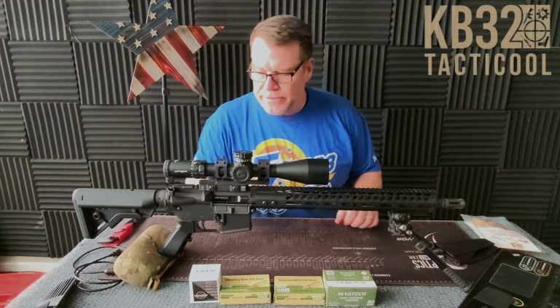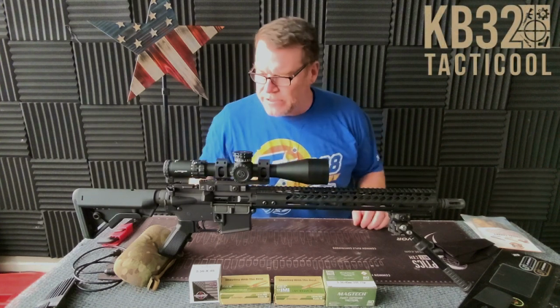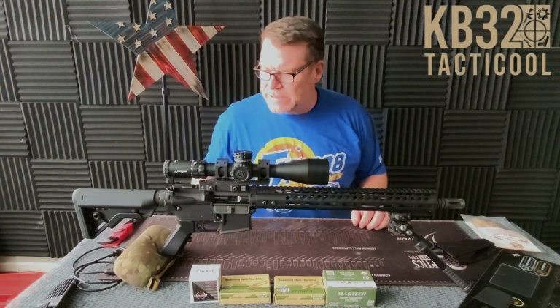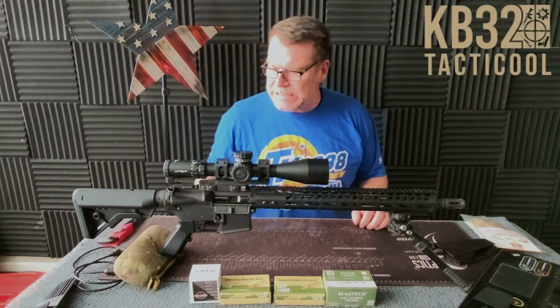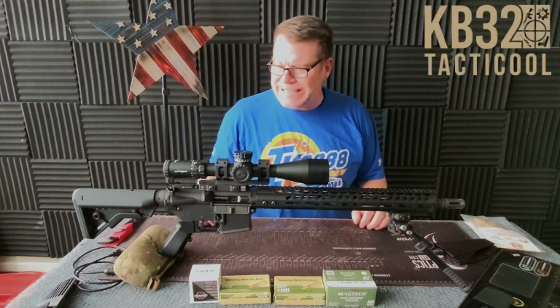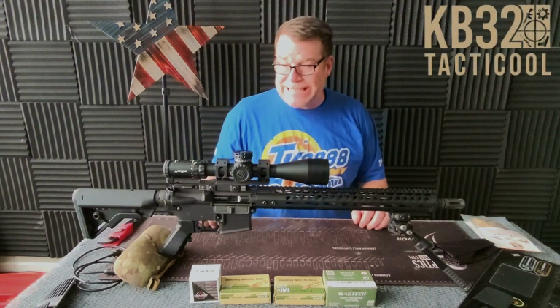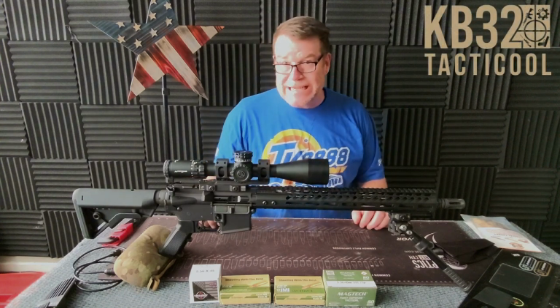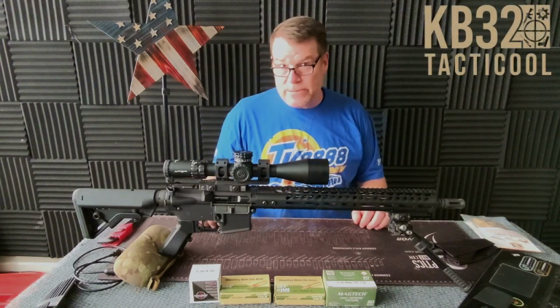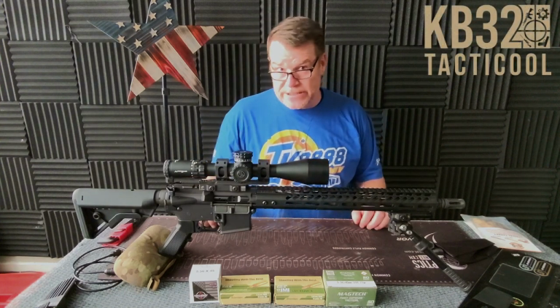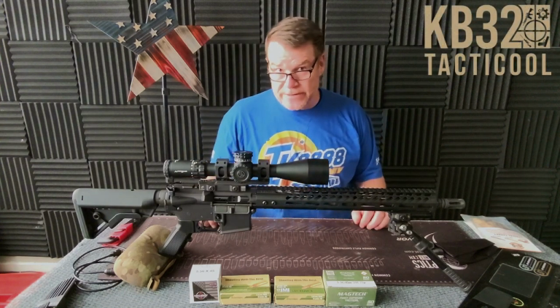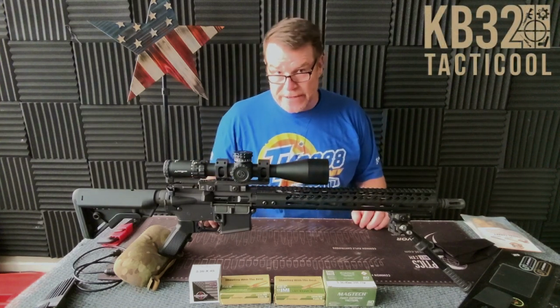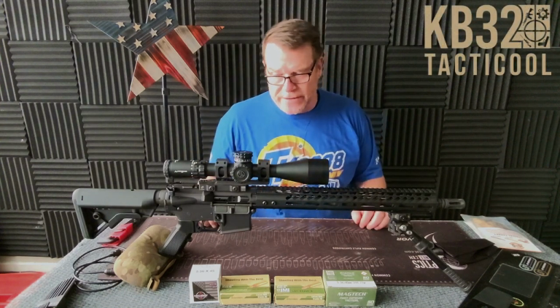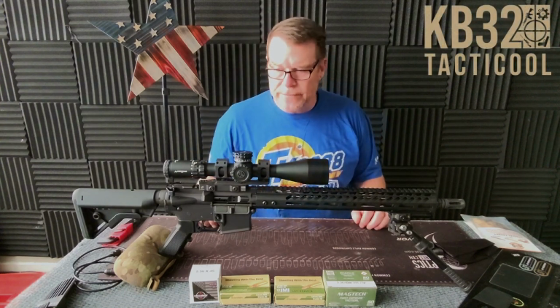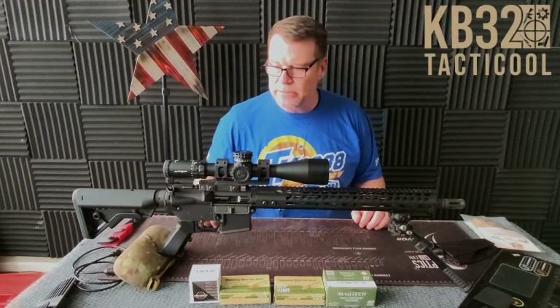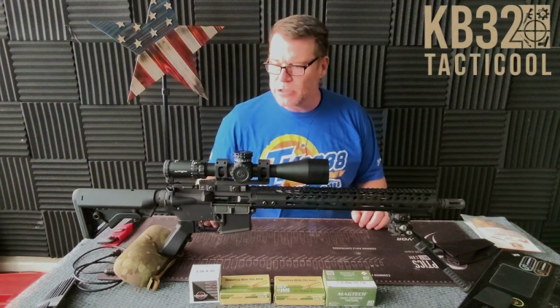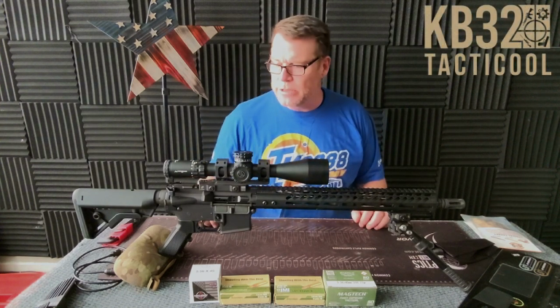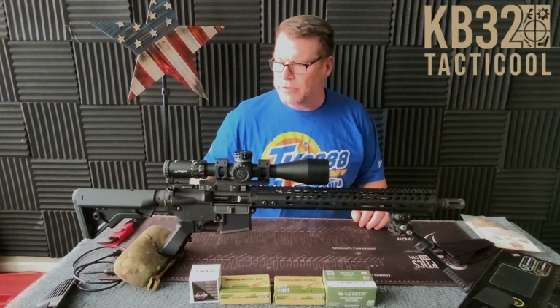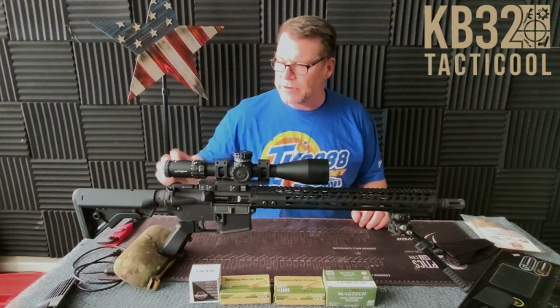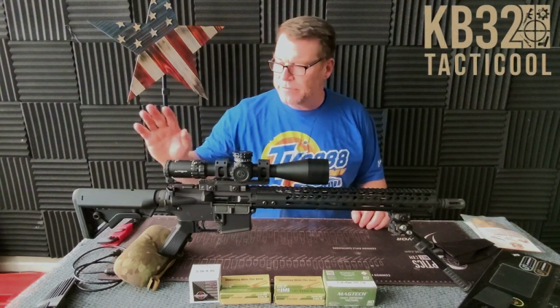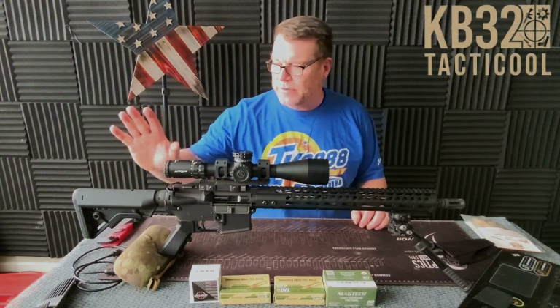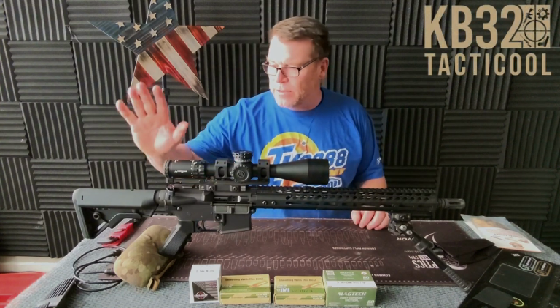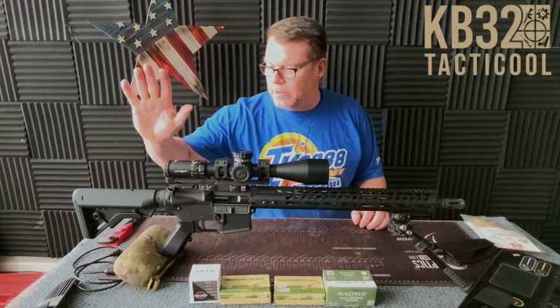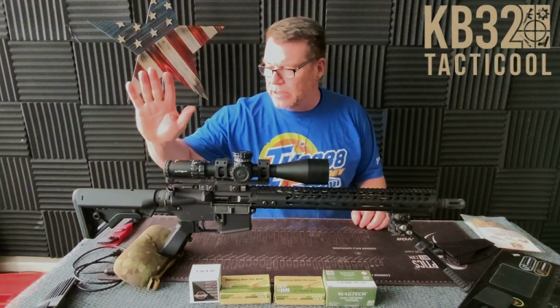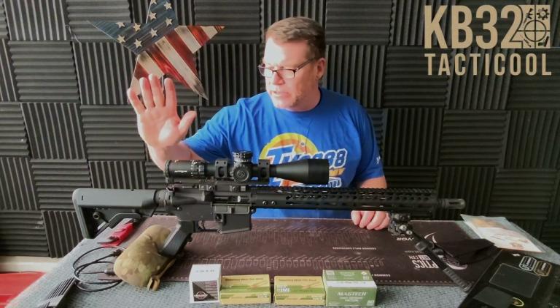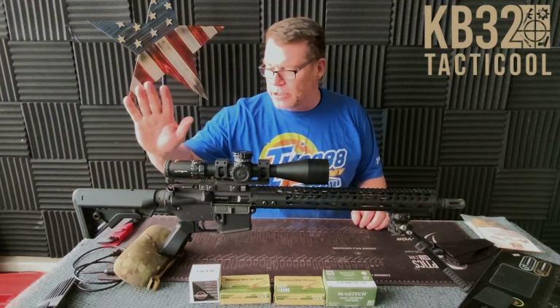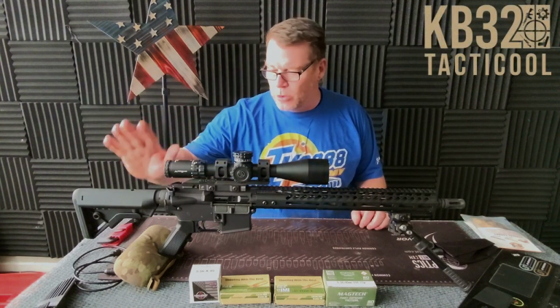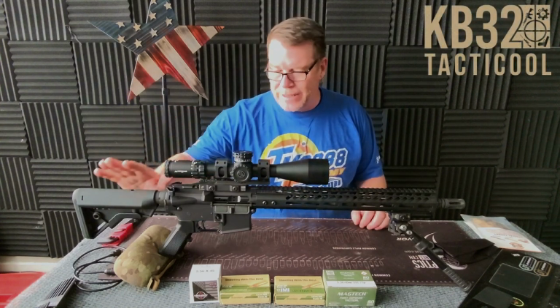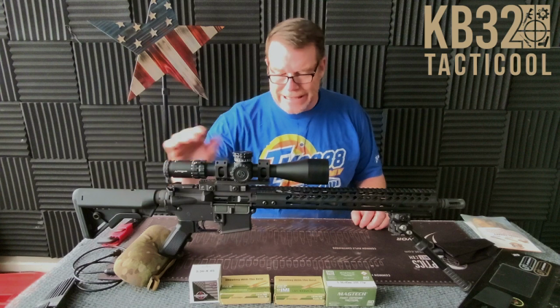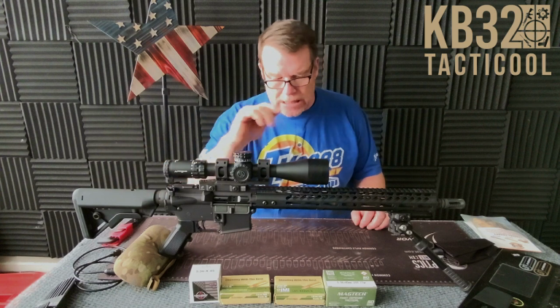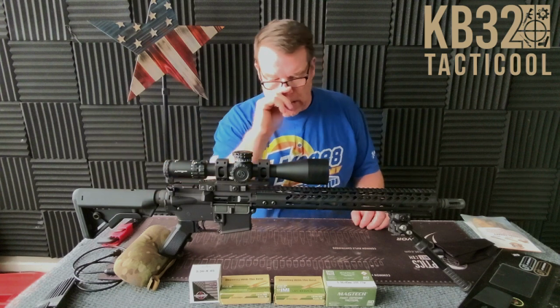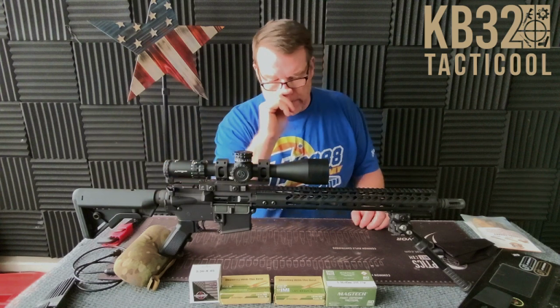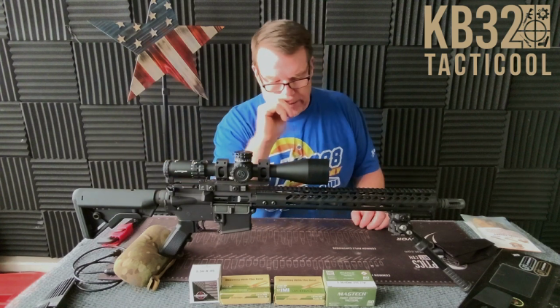KB32 here. Check it out. We're sitting over here in the Freedom Studios and in front of you is the new Econ build.